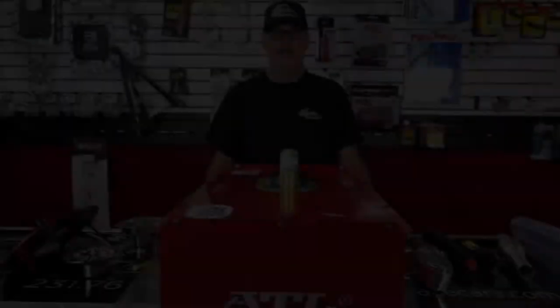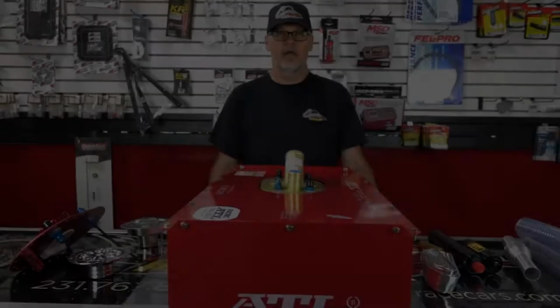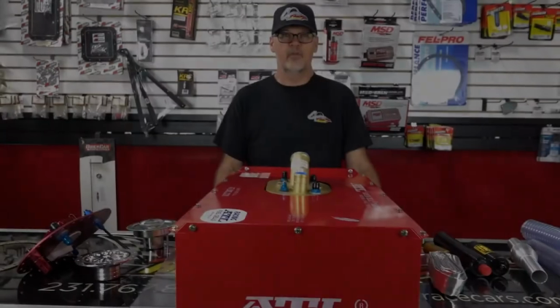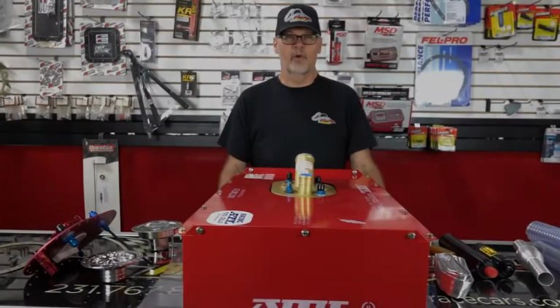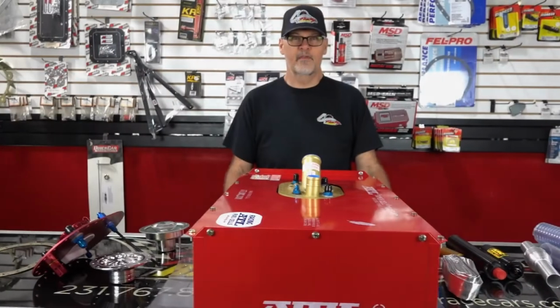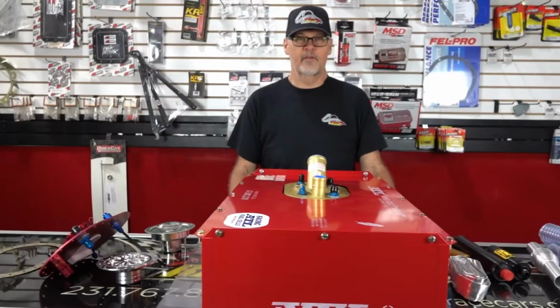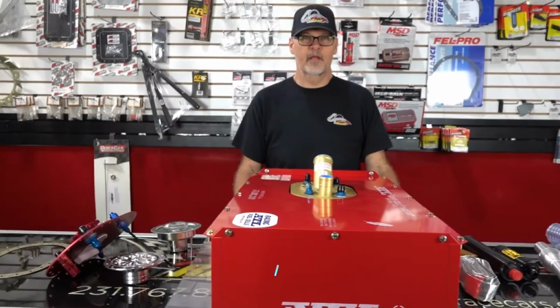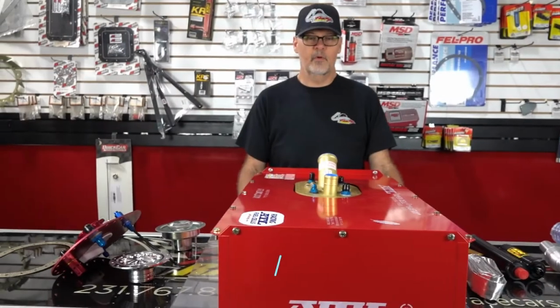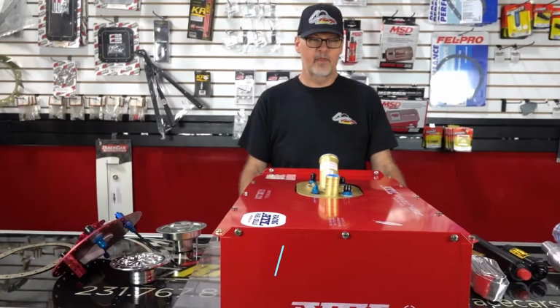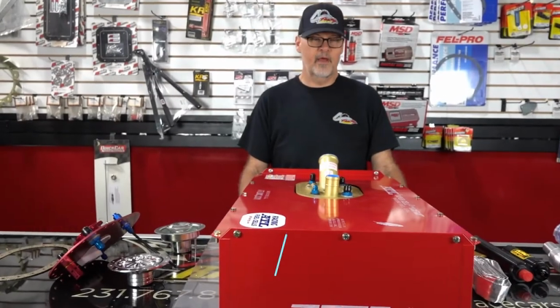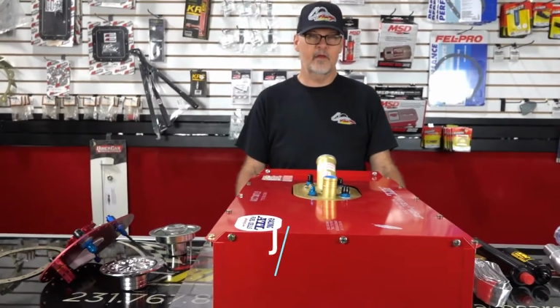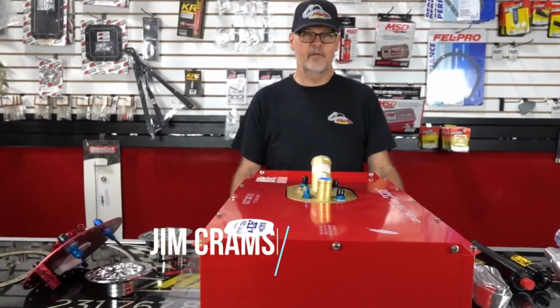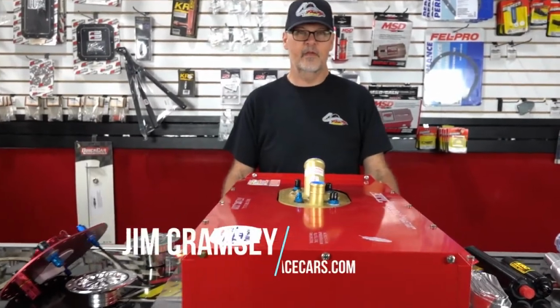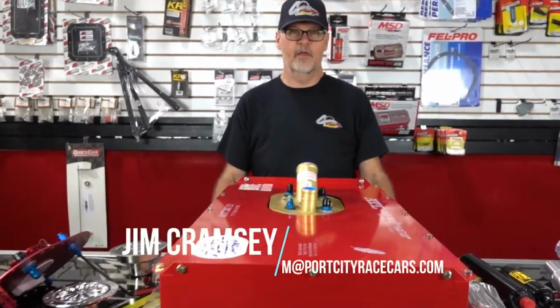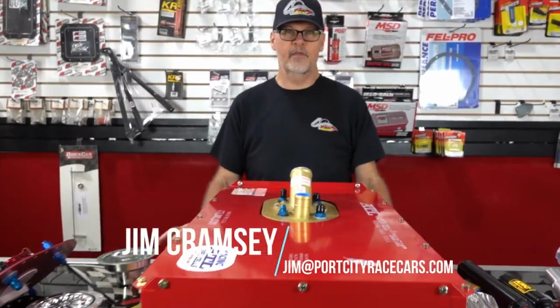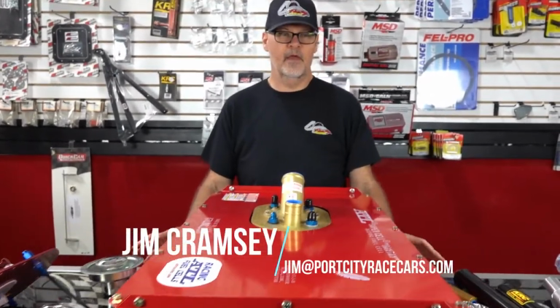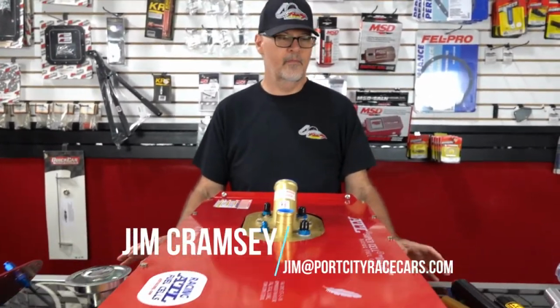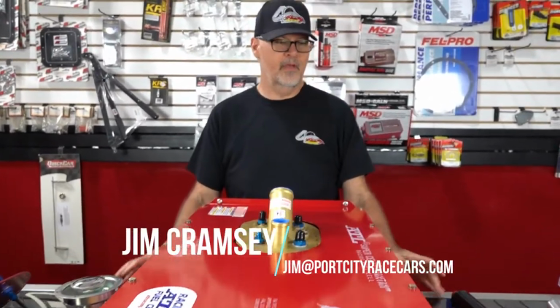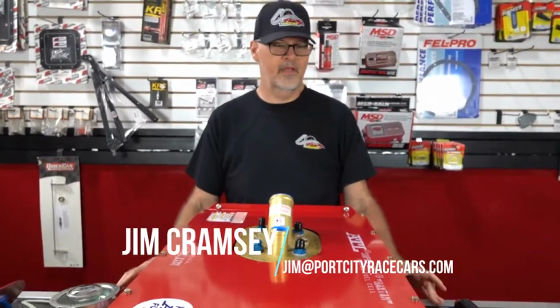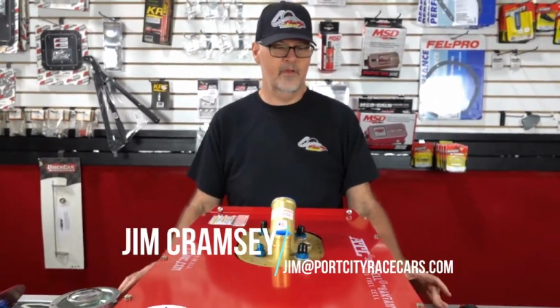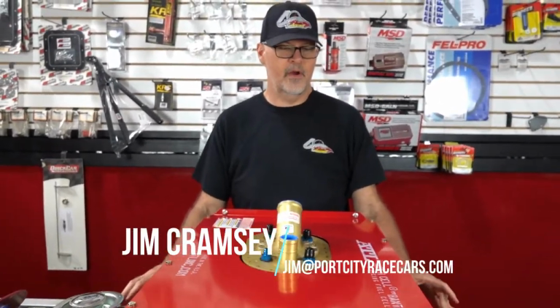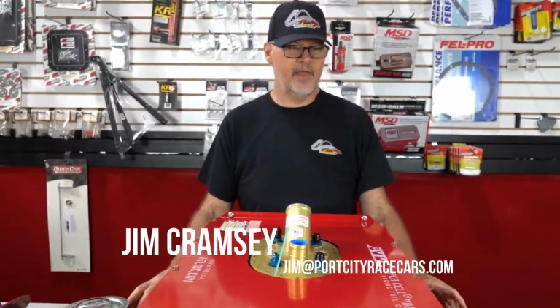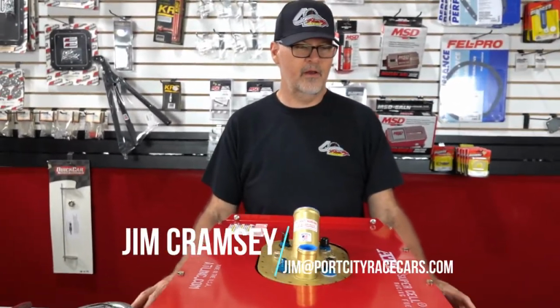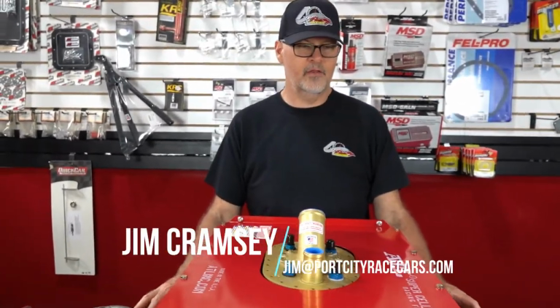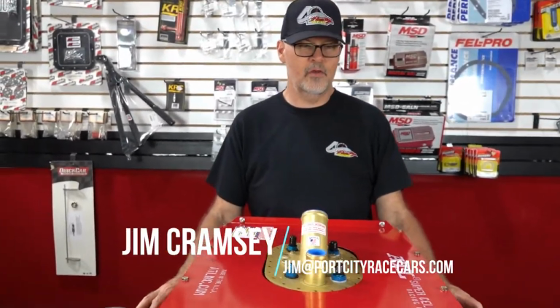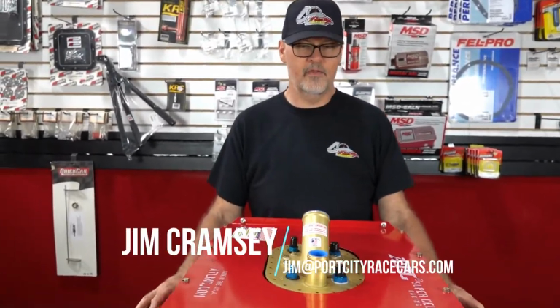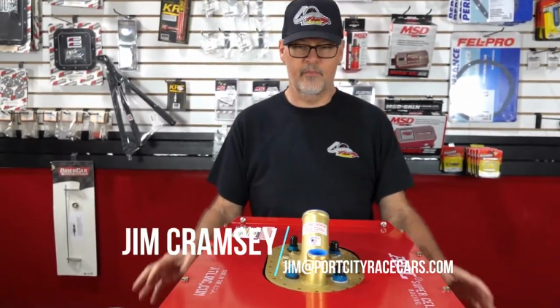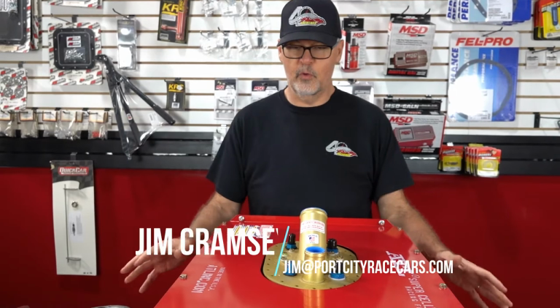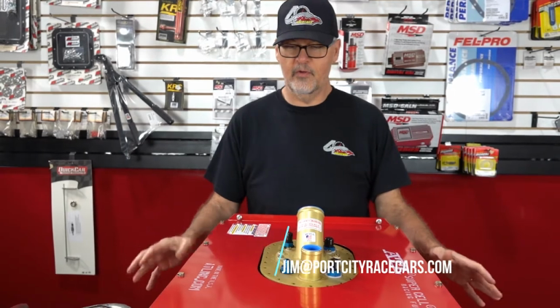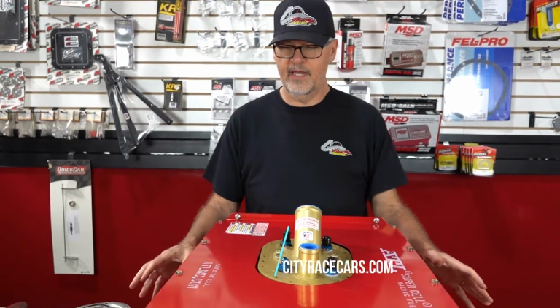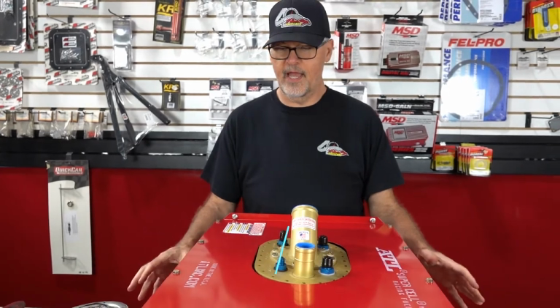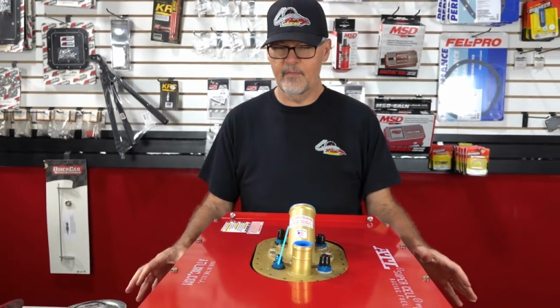I'm Jim, one of the salesmen here at Port City Race Cars. On this edition of the parts counter I'd like to show you some fuel related items.